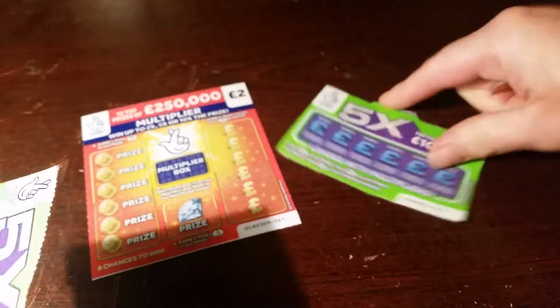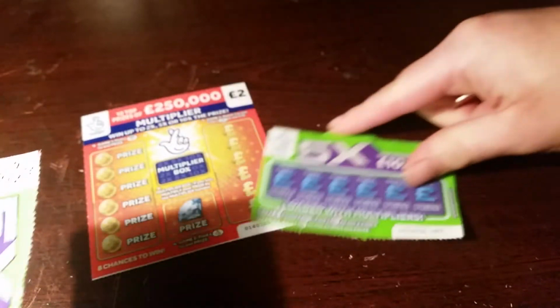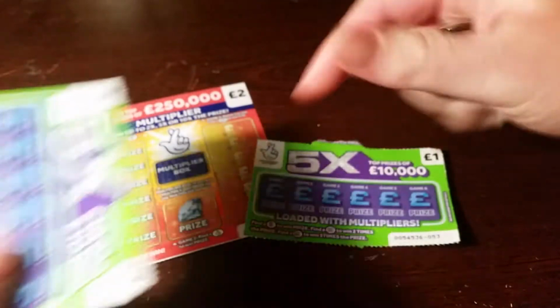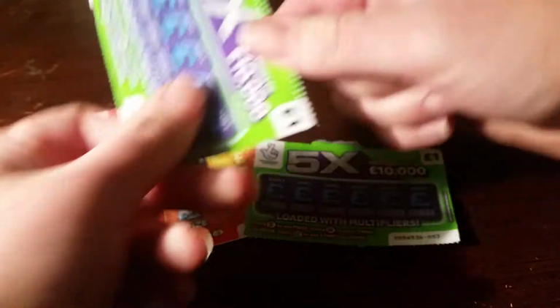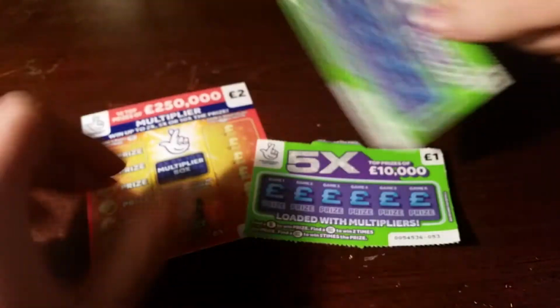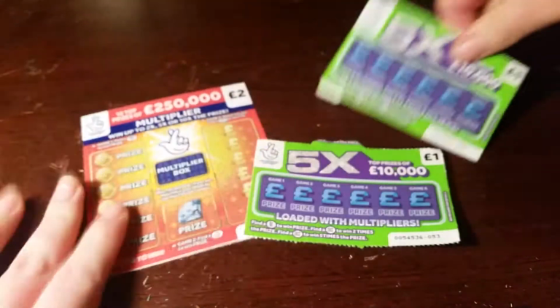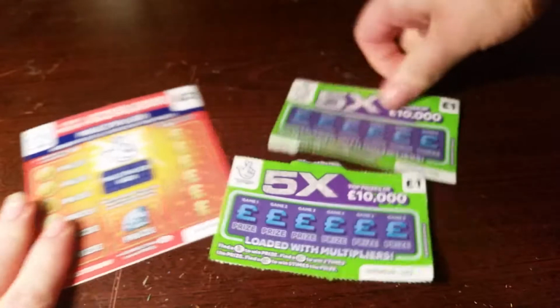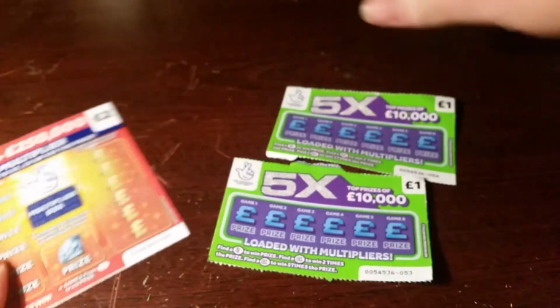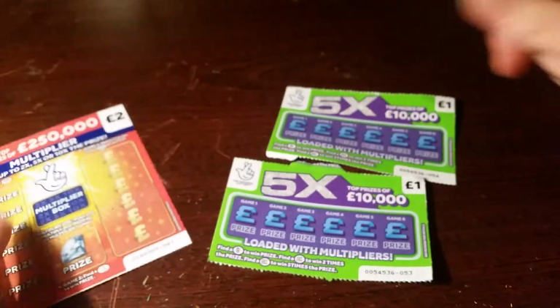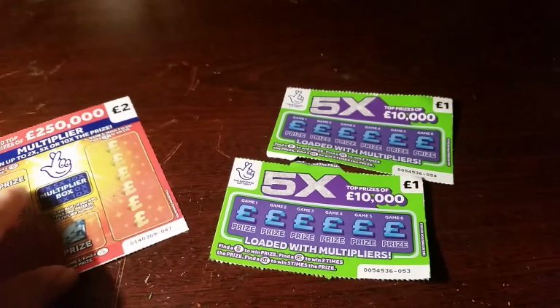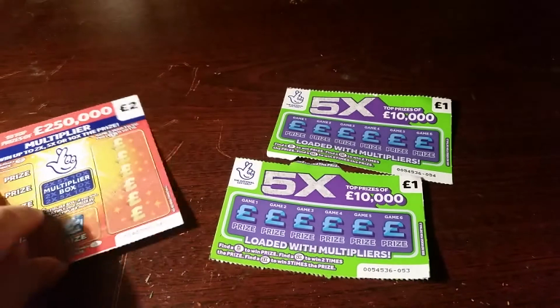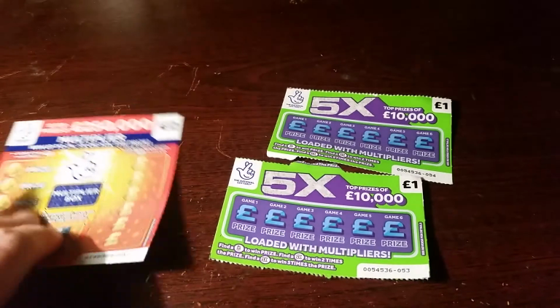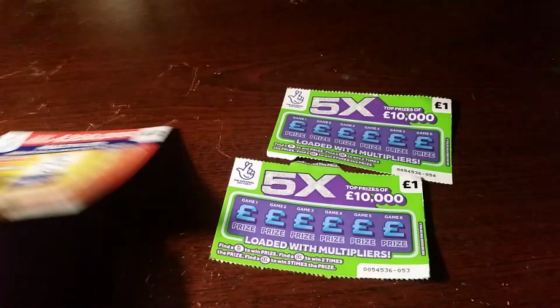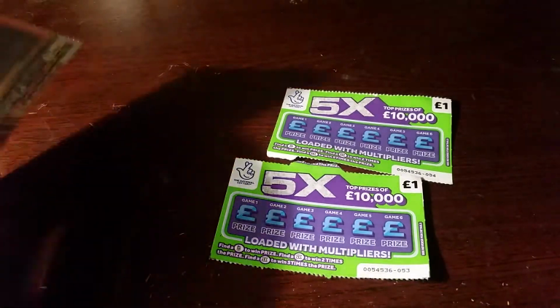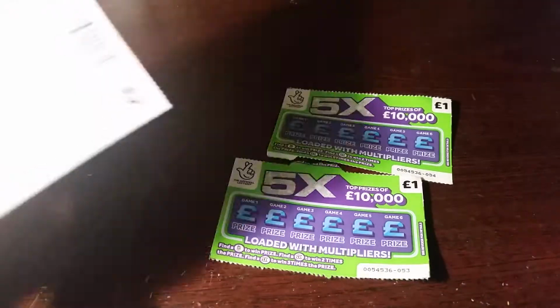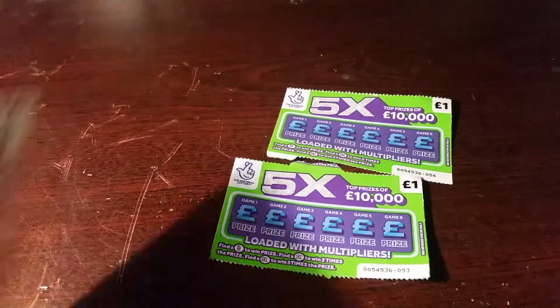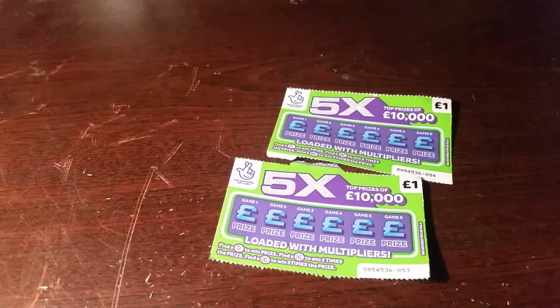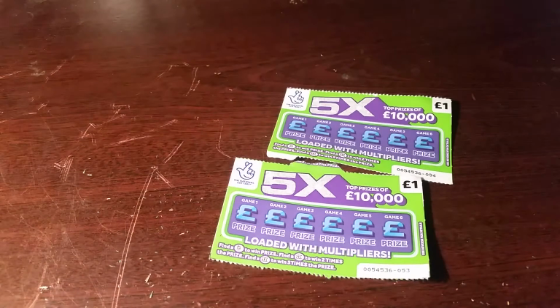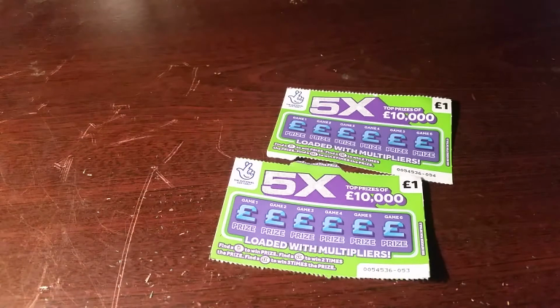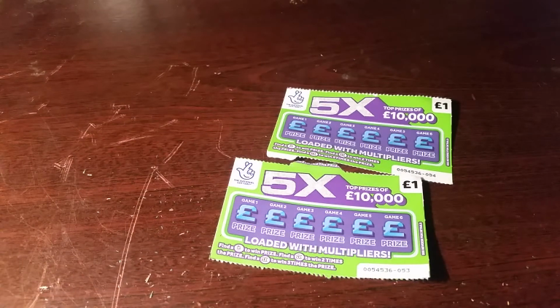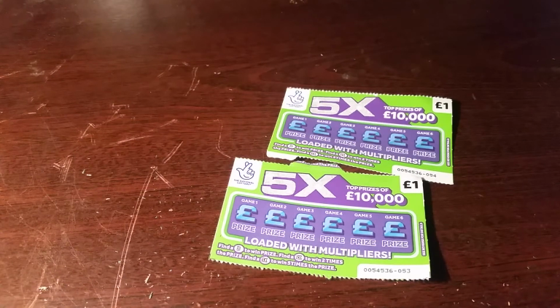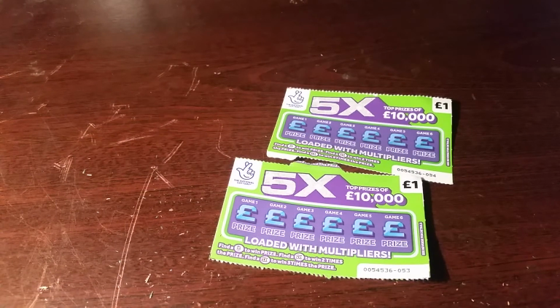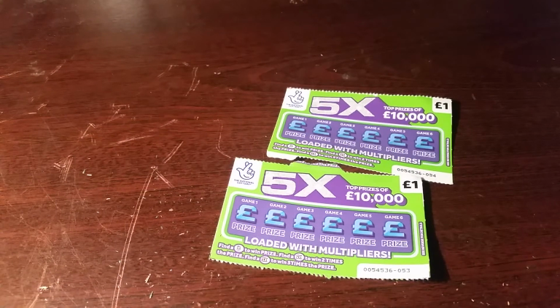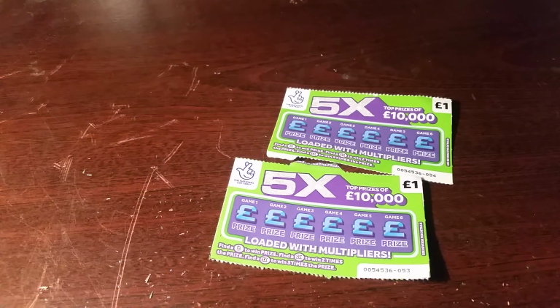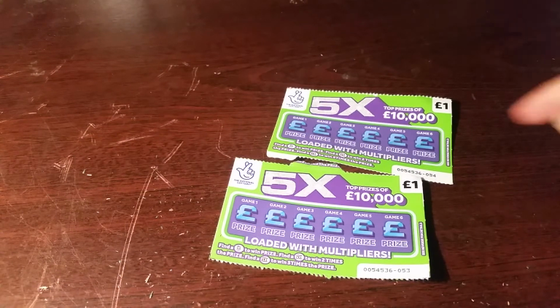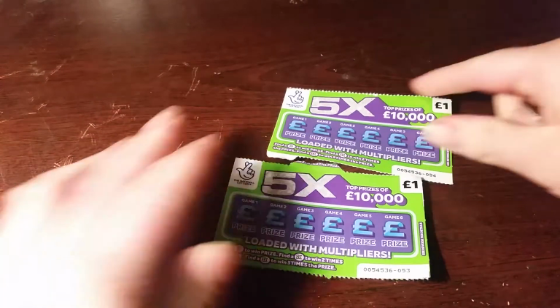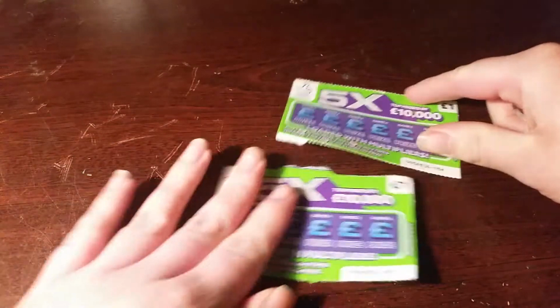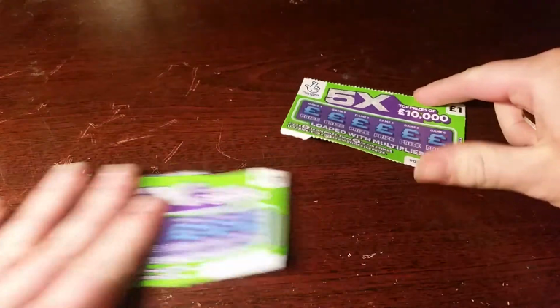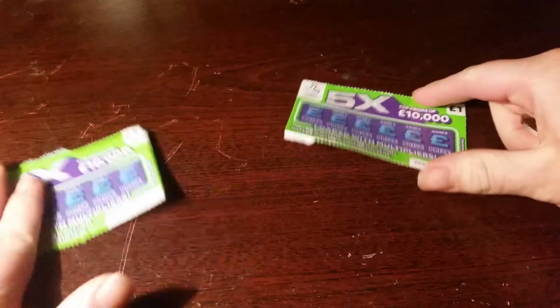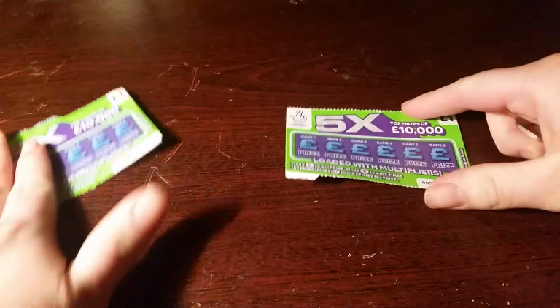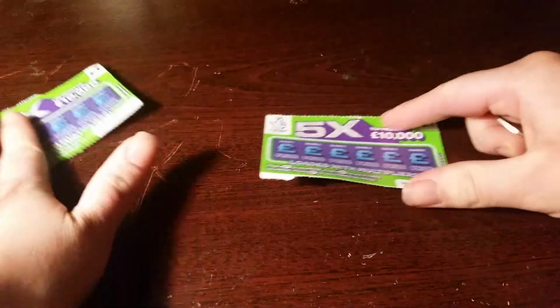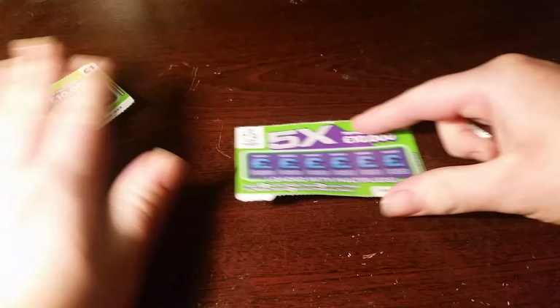I've had a couple of these this week. Put that one away. That must be a one pound card.